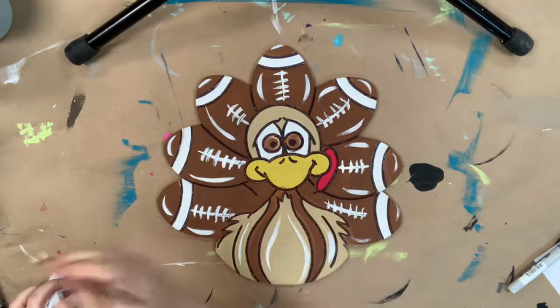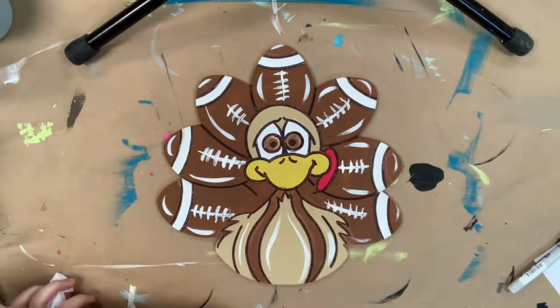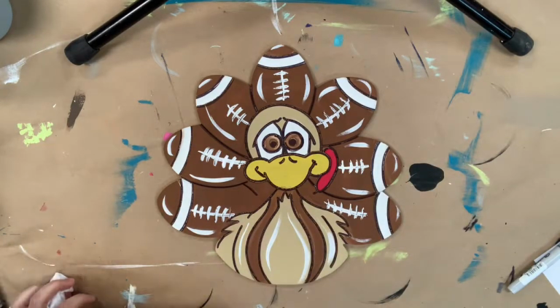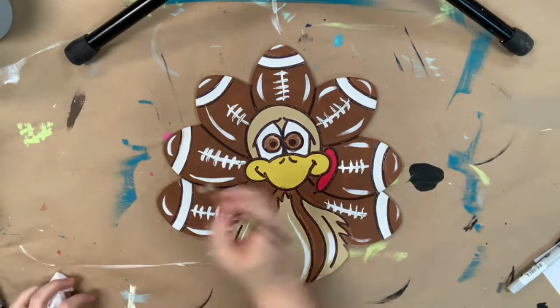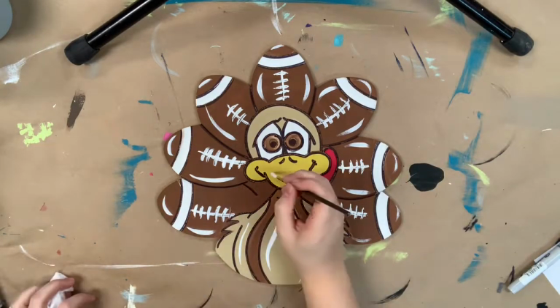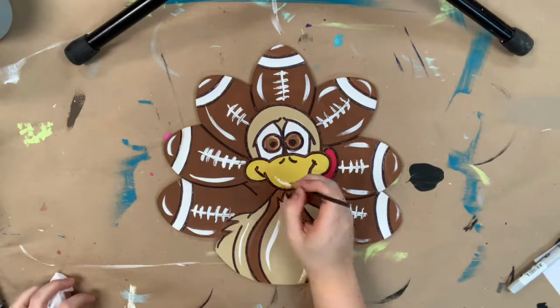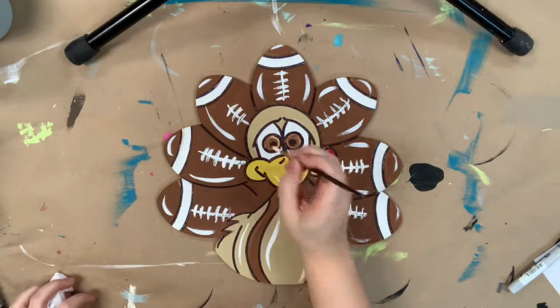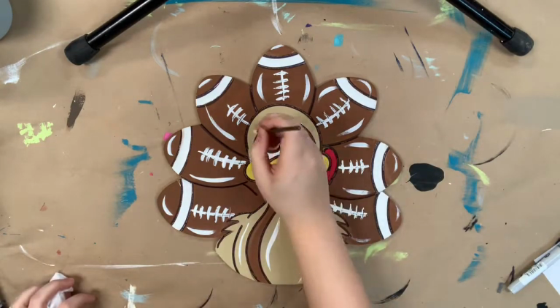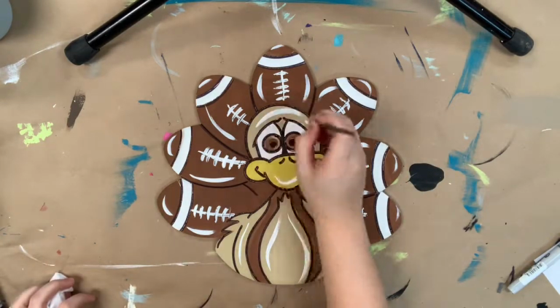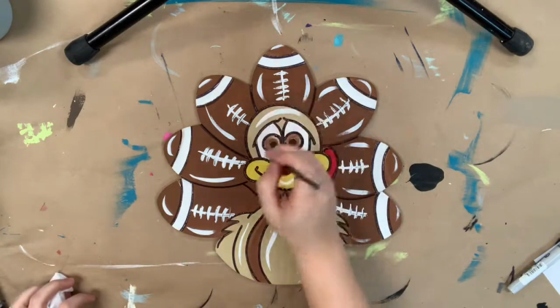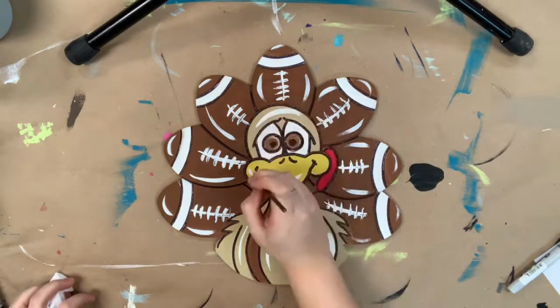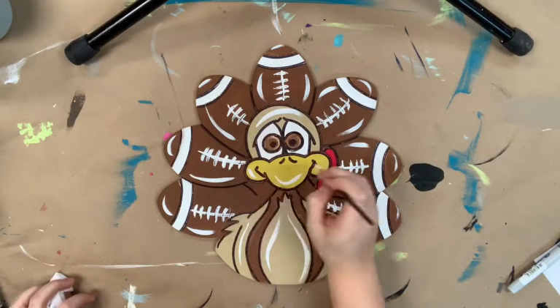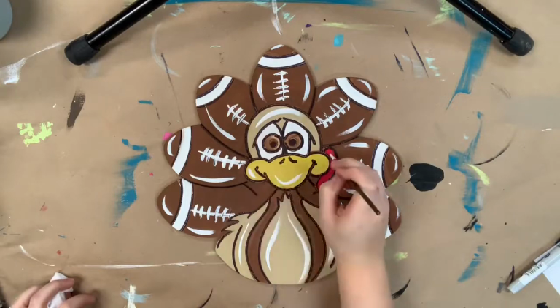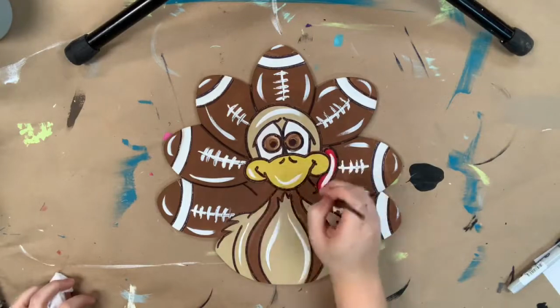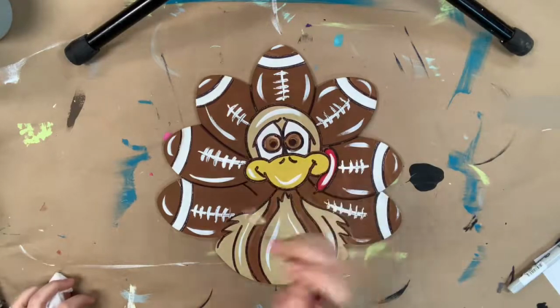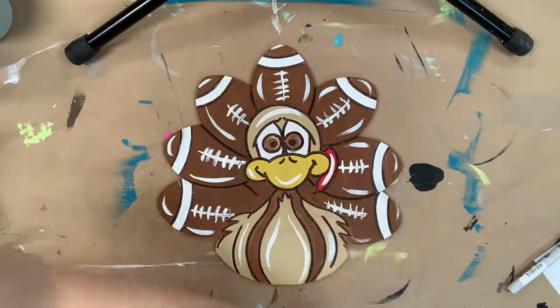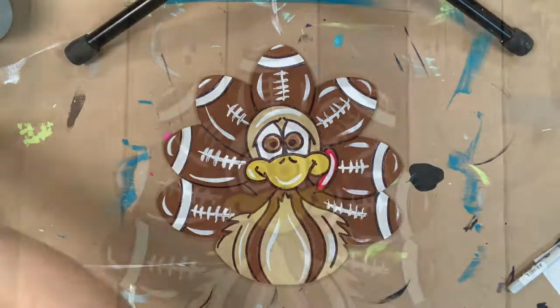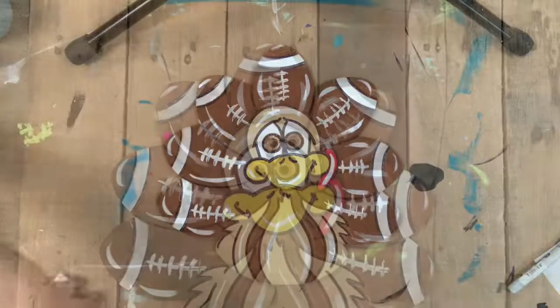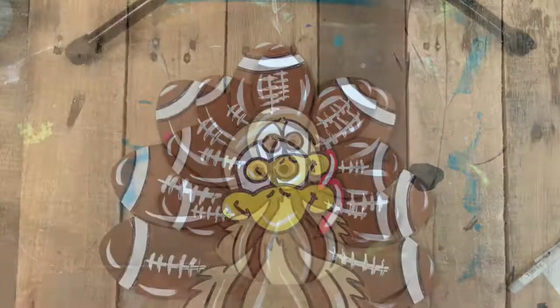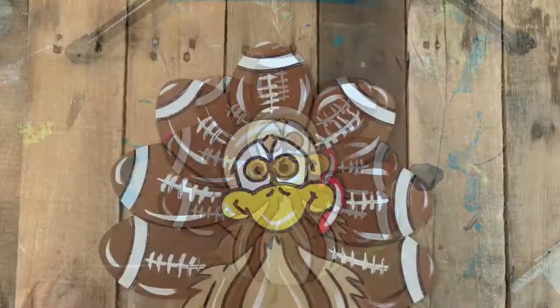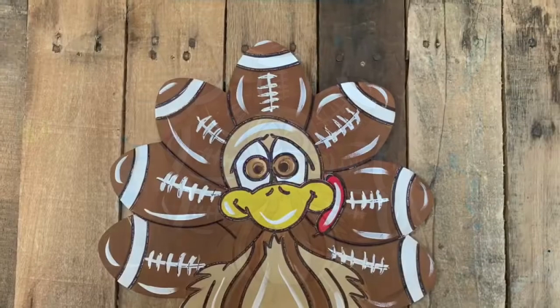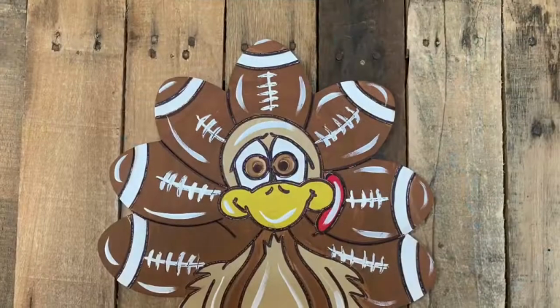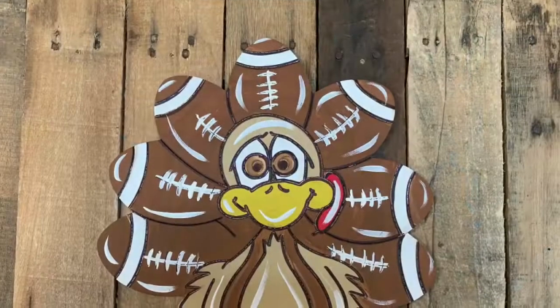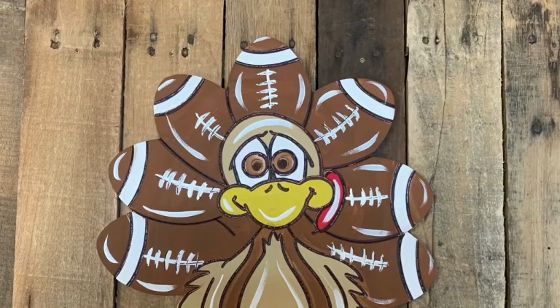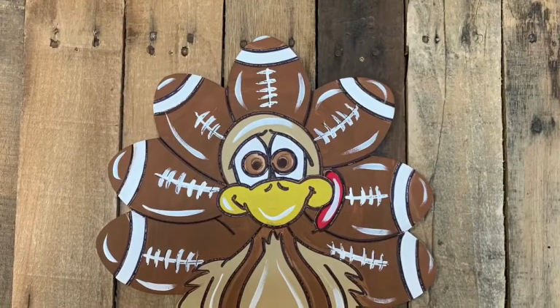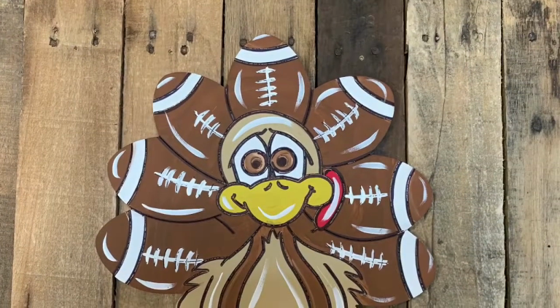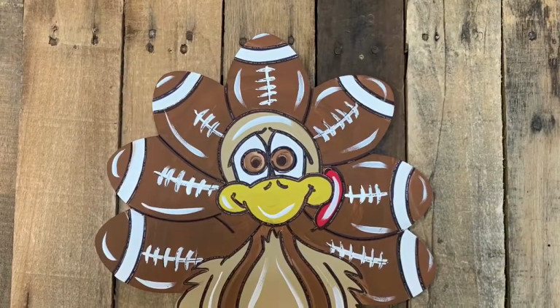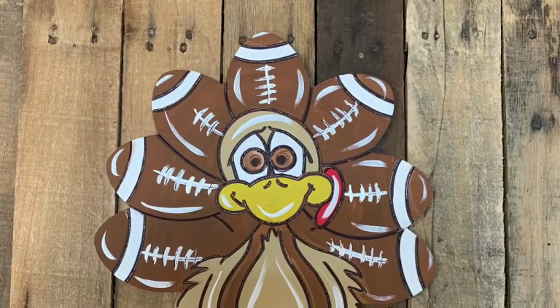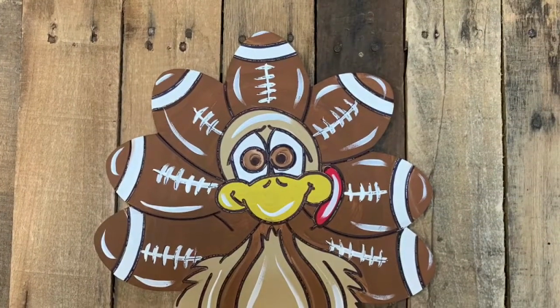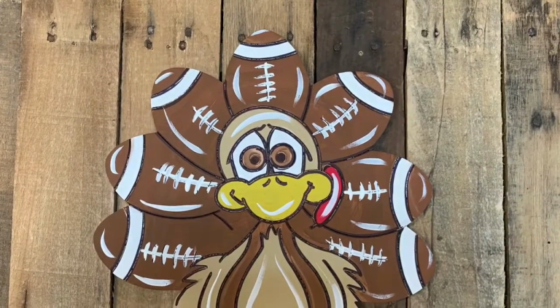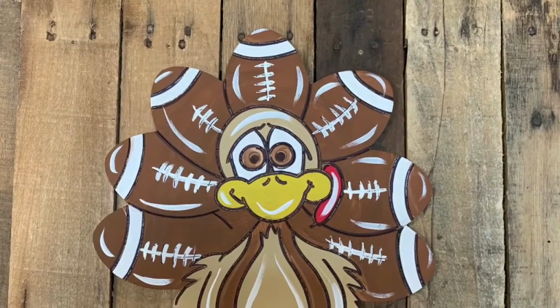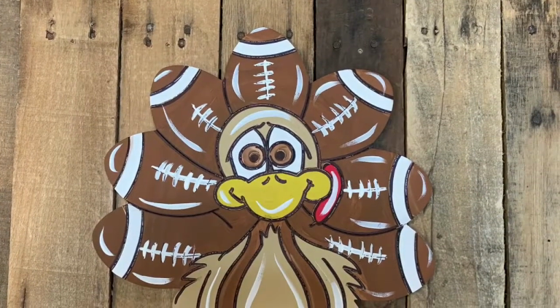And after that, you guys, I'm done! This is a really fun tutorial and I hope you guys enjoy it and have a great day.